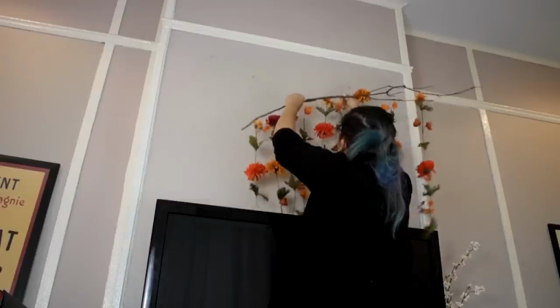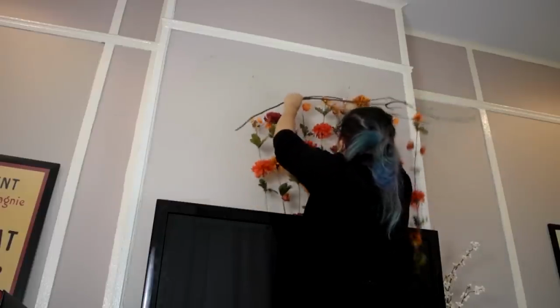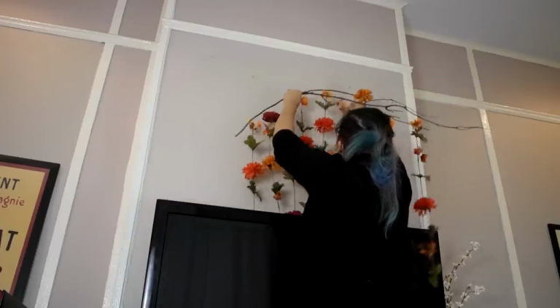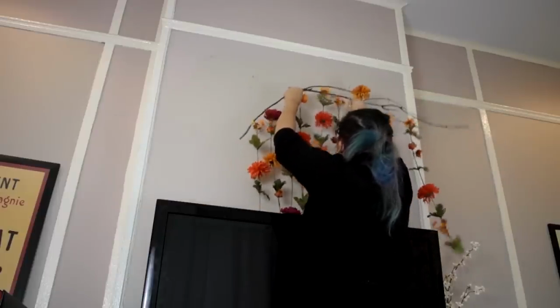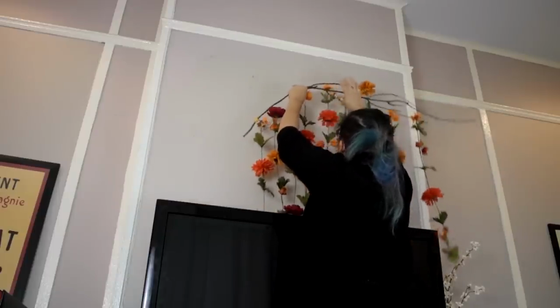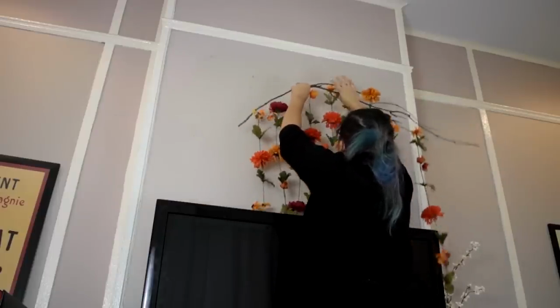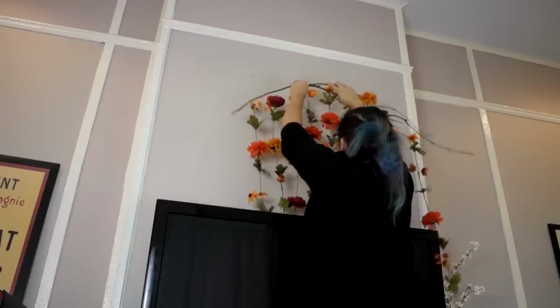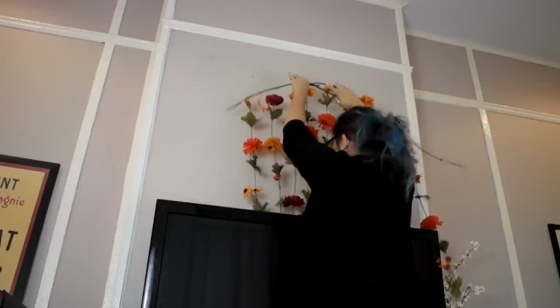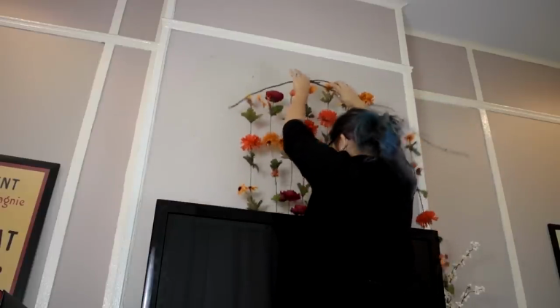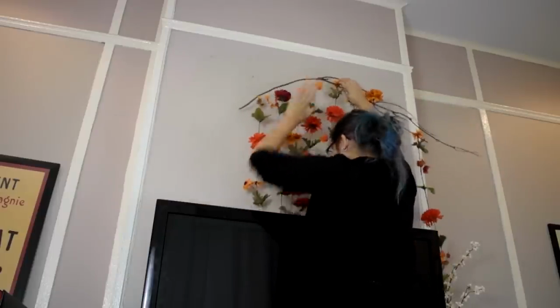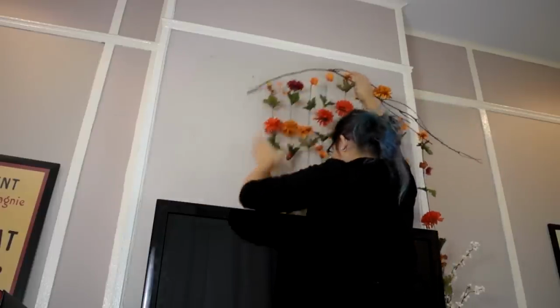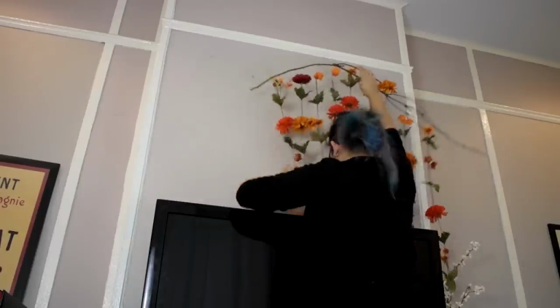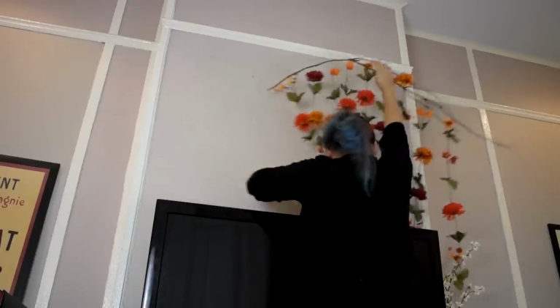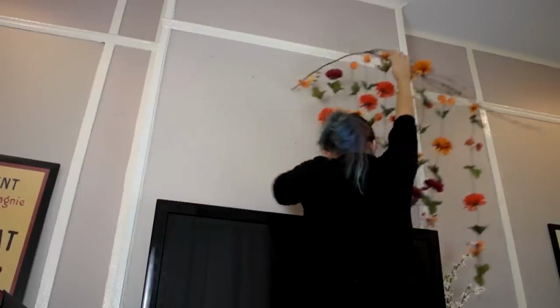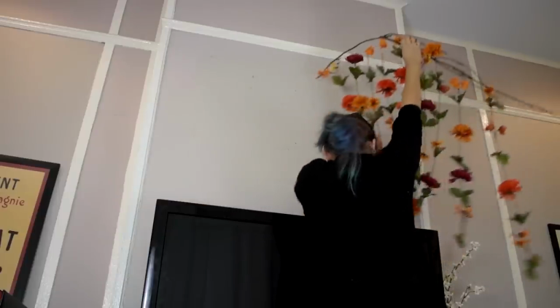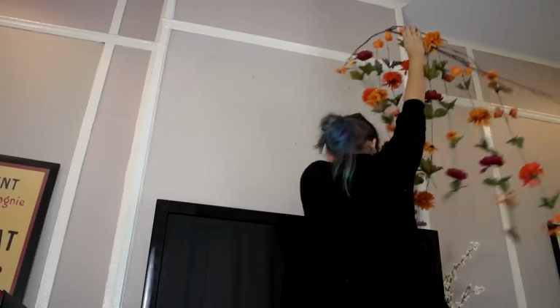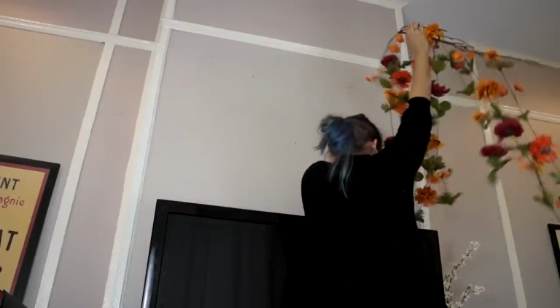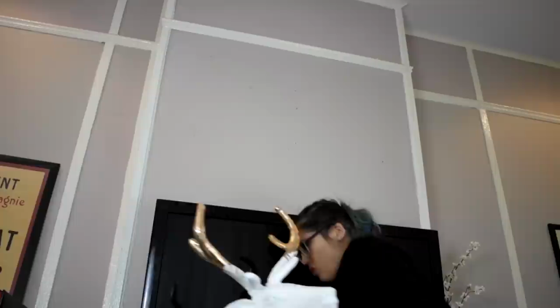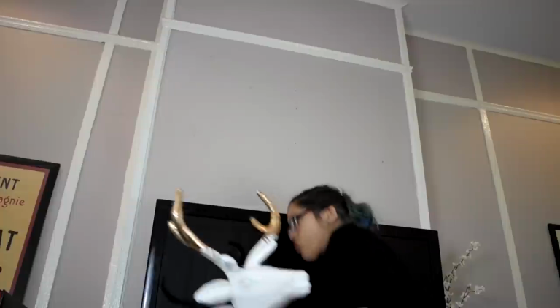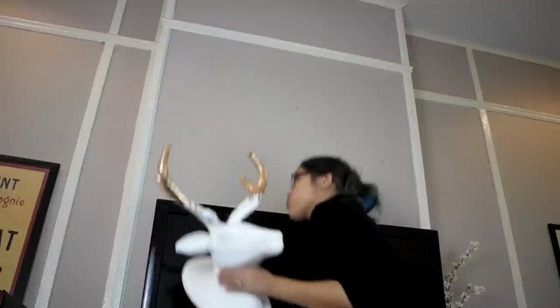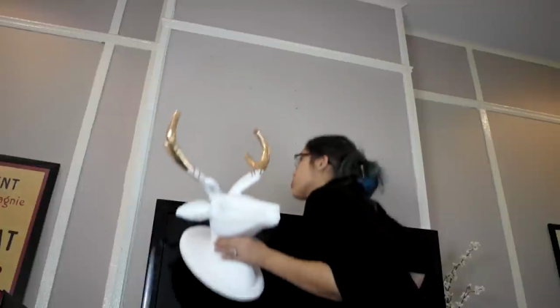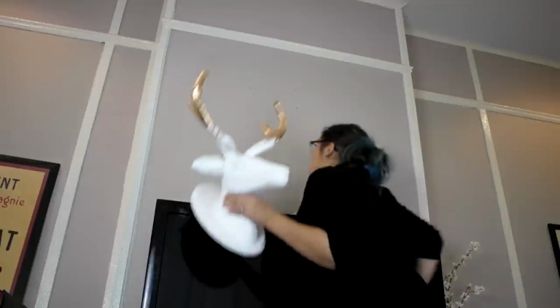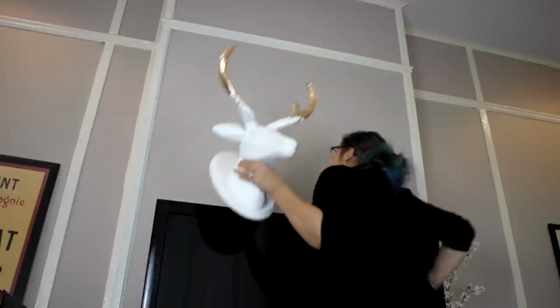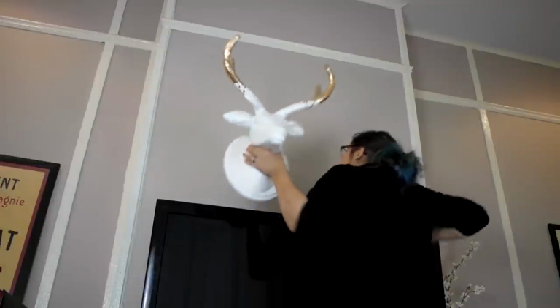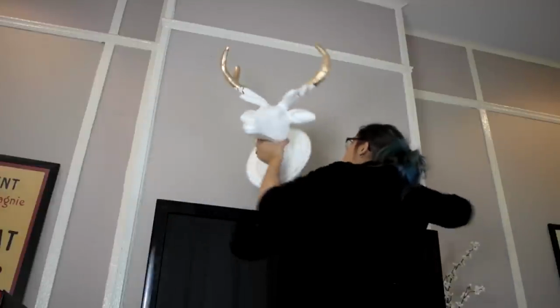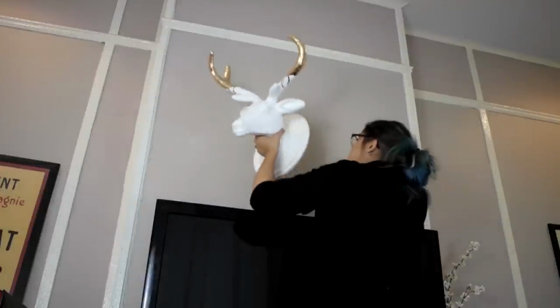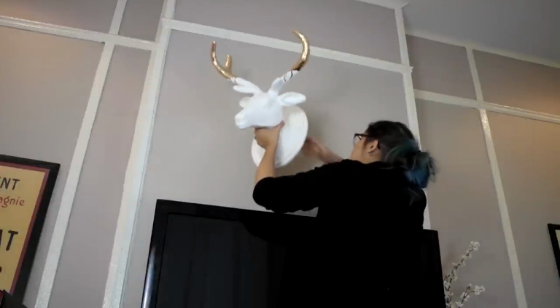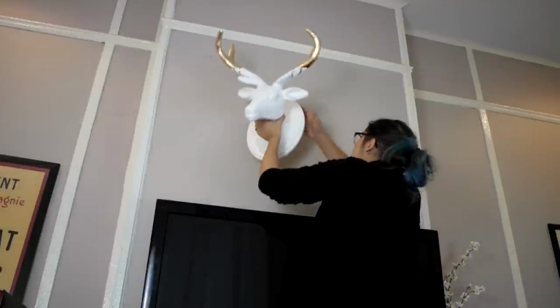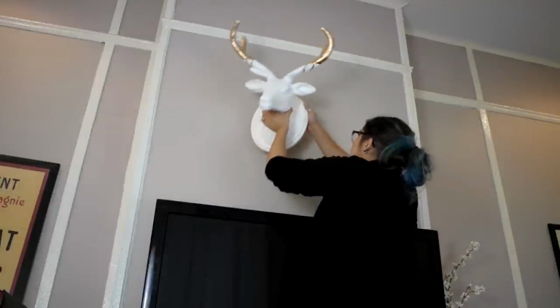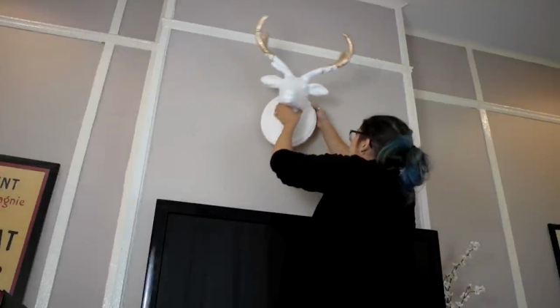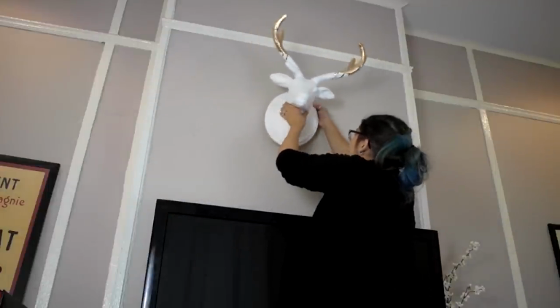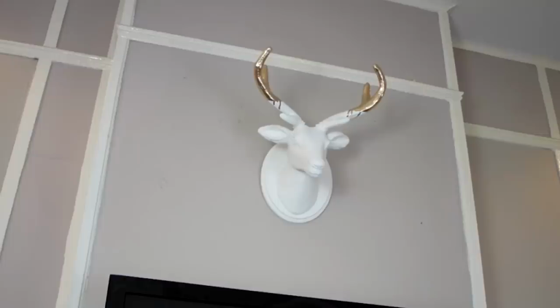So after you do all that, it'll be ready to hang. Bye-bye, flower curtain. Hello, gold dipped faux deer bust.